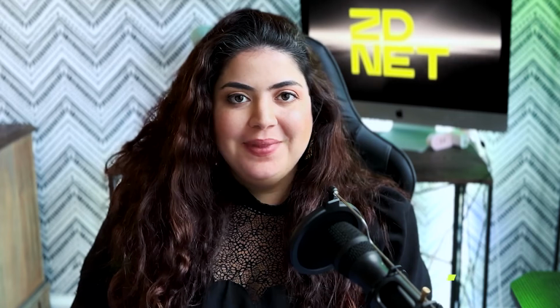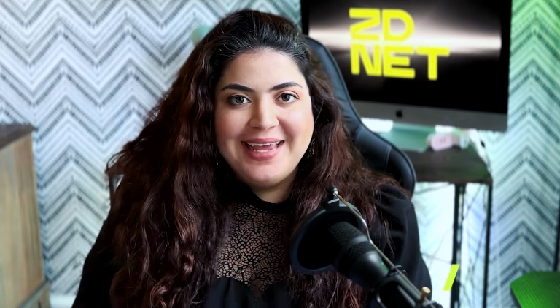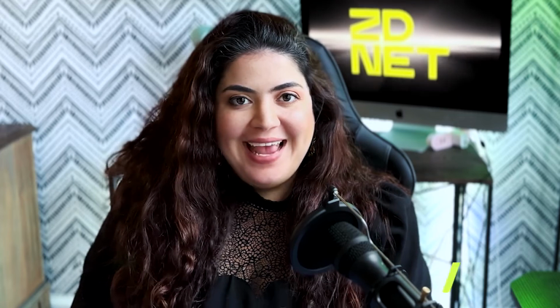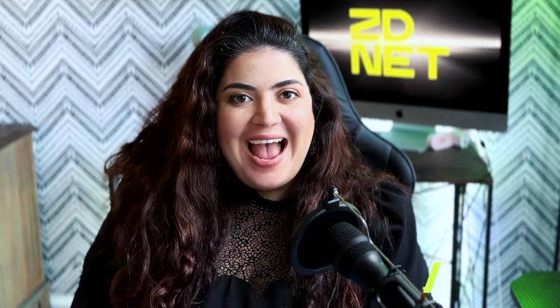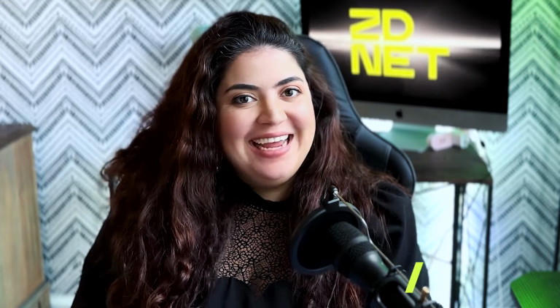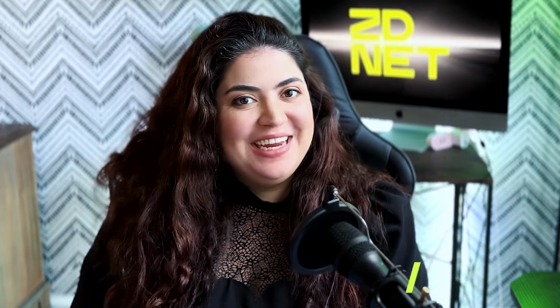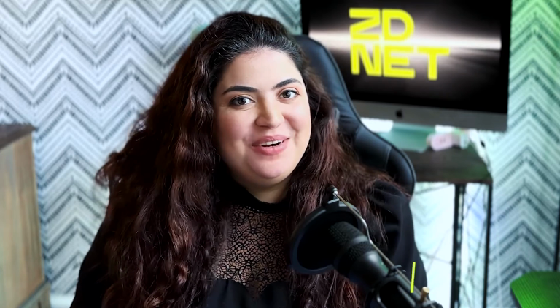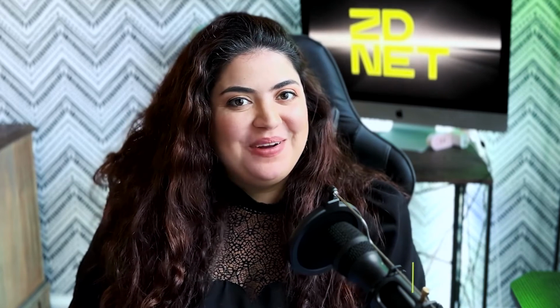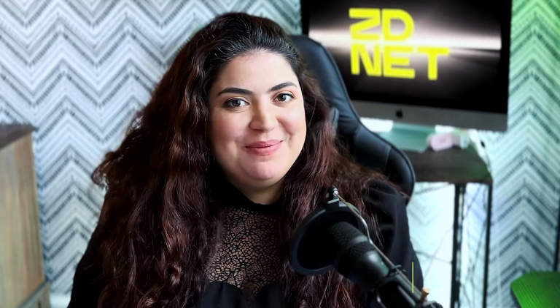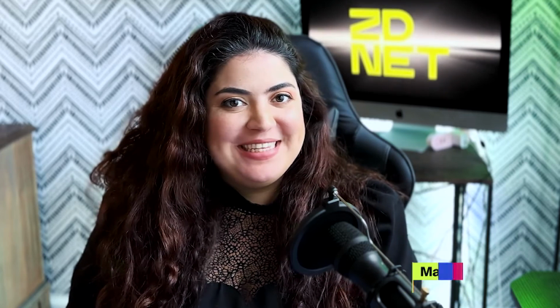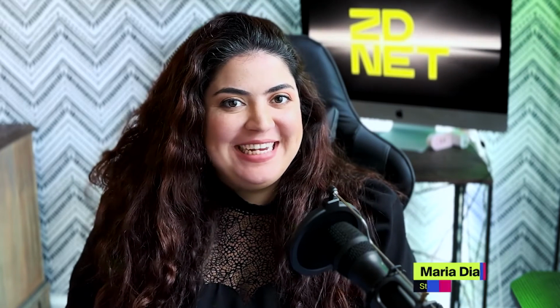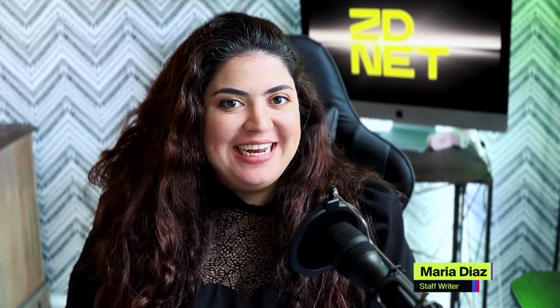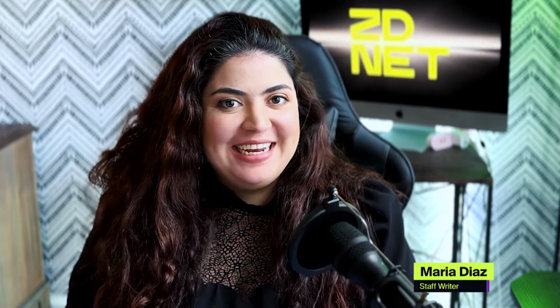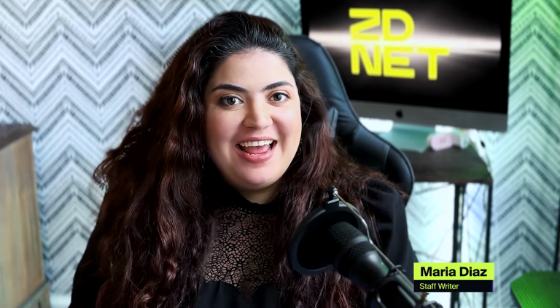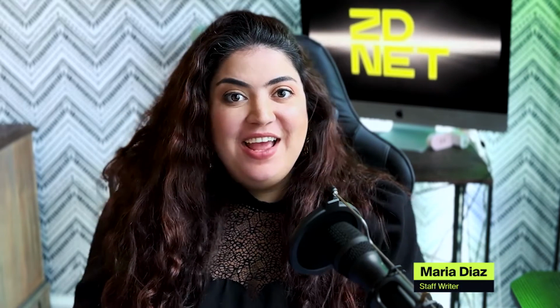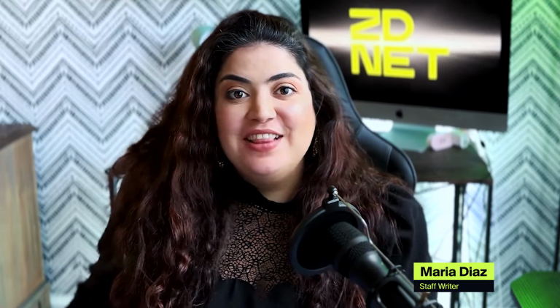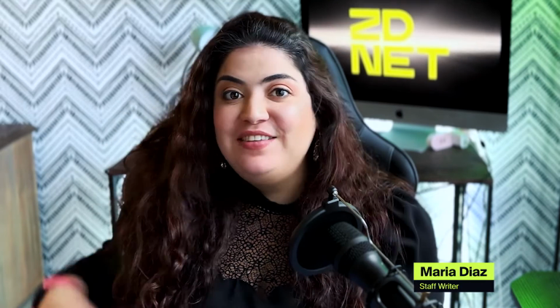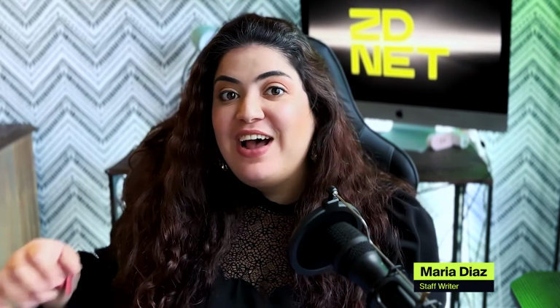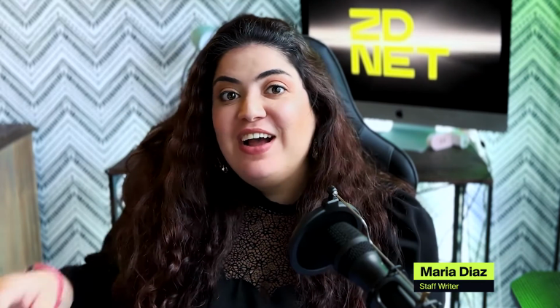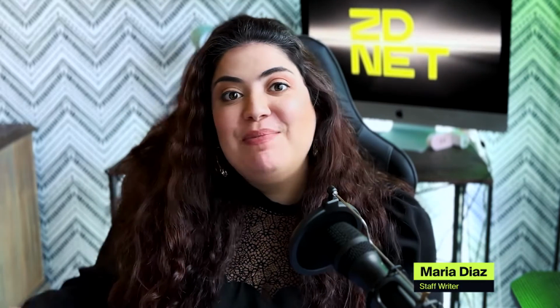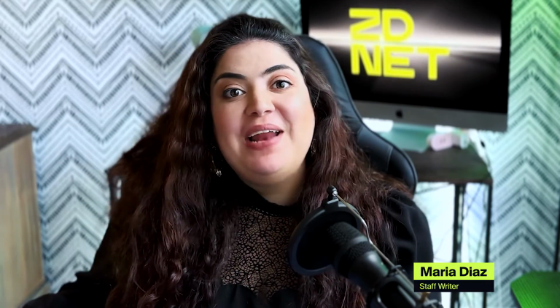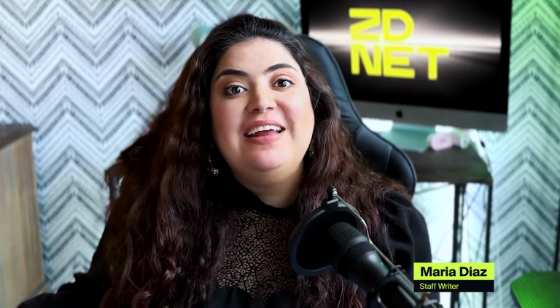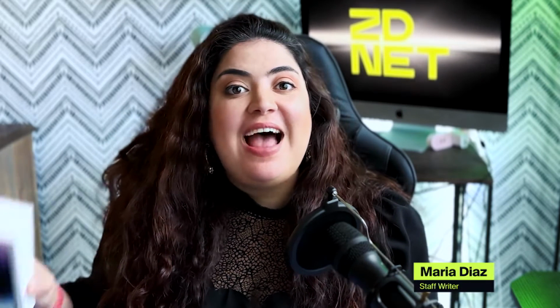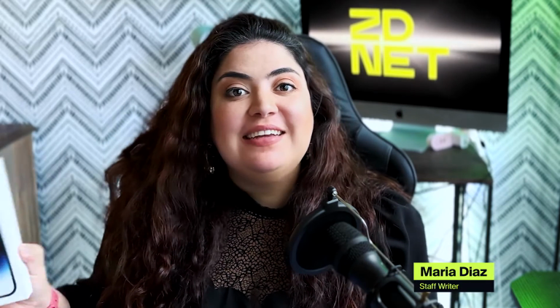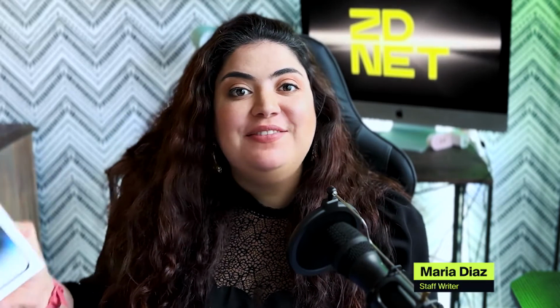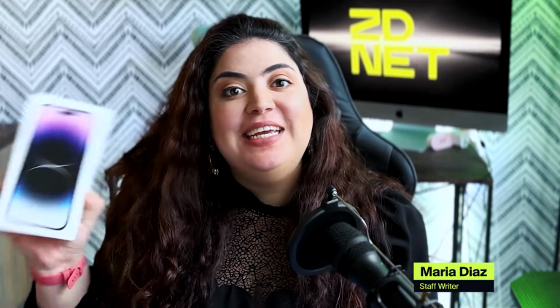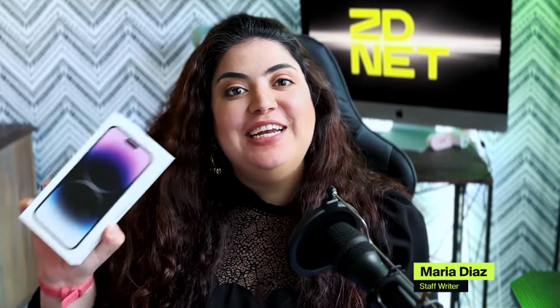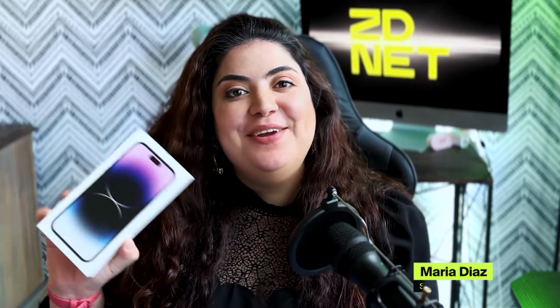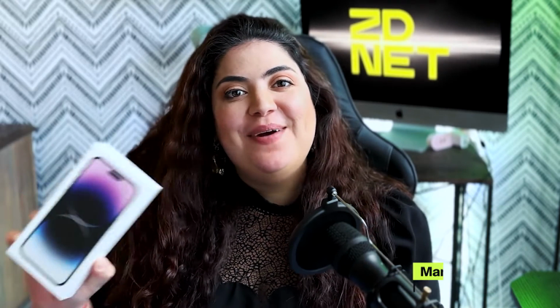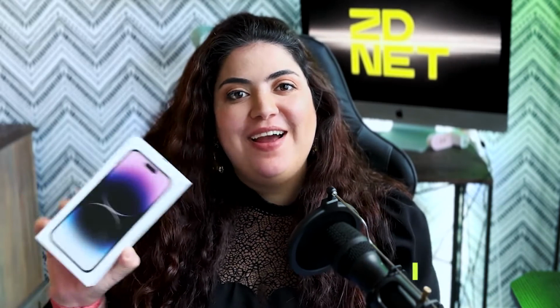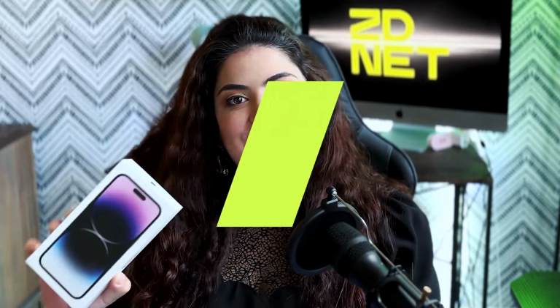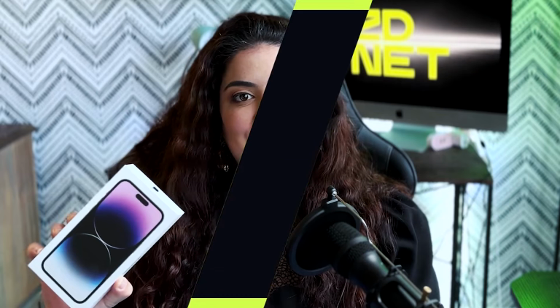Hi there and welcome to ZDNet. Let's talk about how to activate a new iPhone.